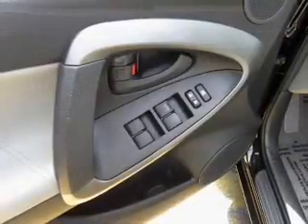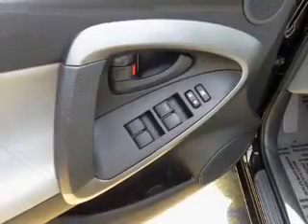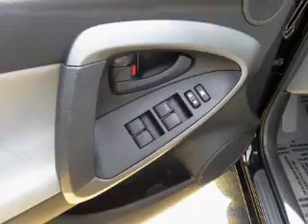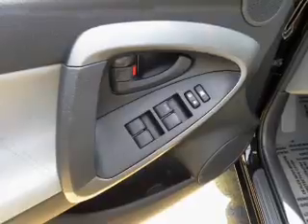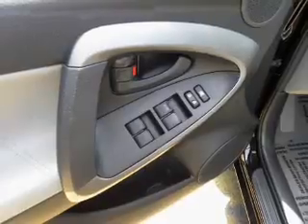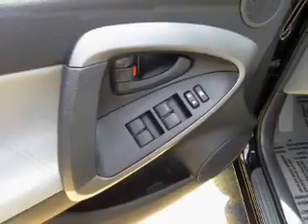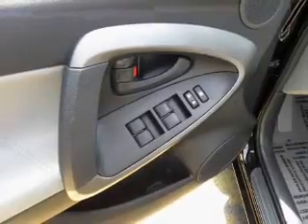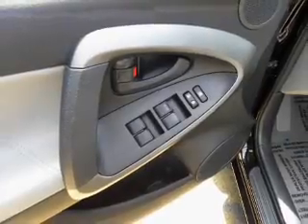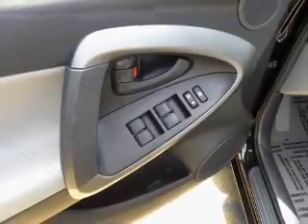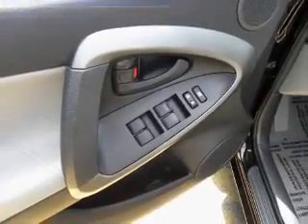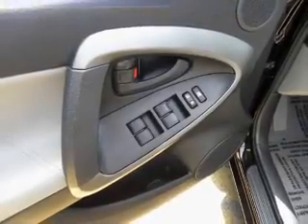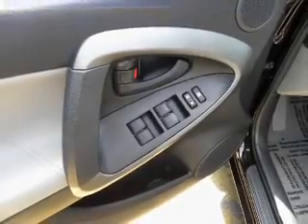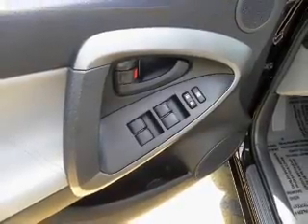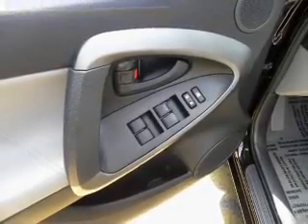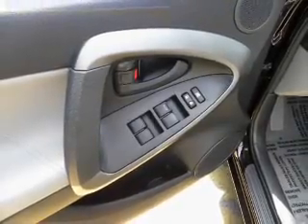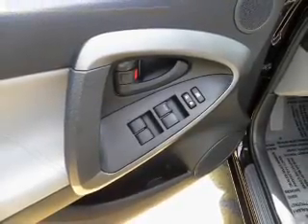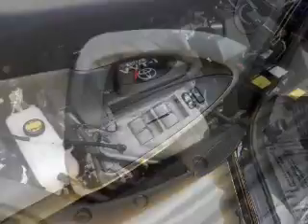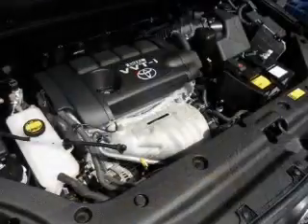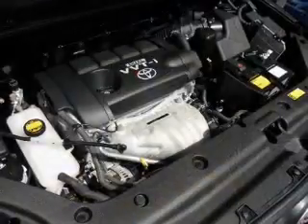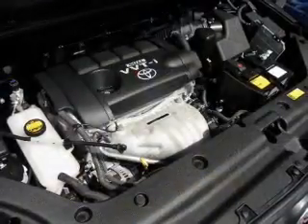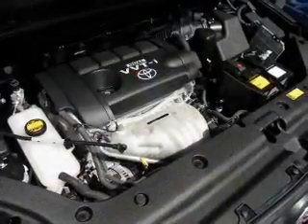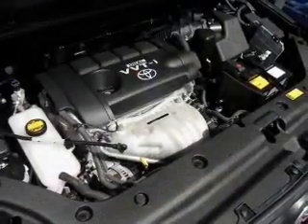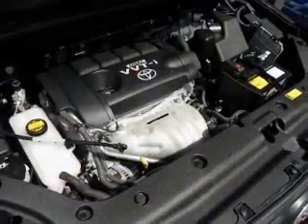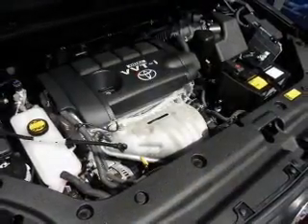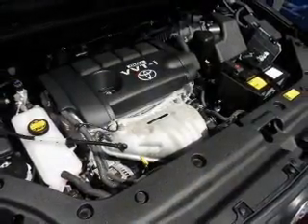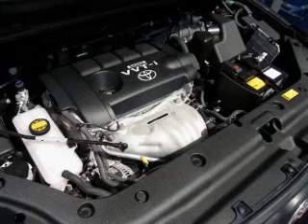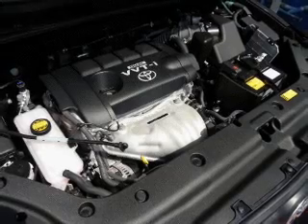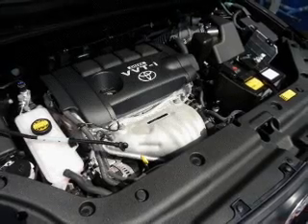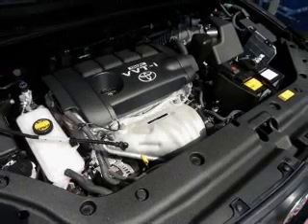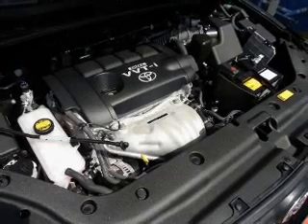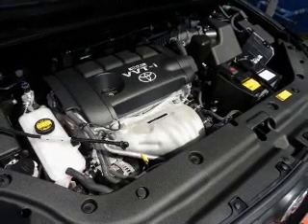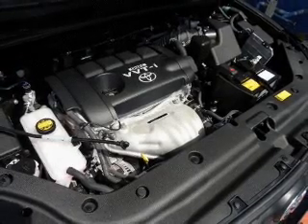Keyless entry, power door locks, power windows, cruise control, power mirrors, power steering, and adjustable tilt steering wheel.